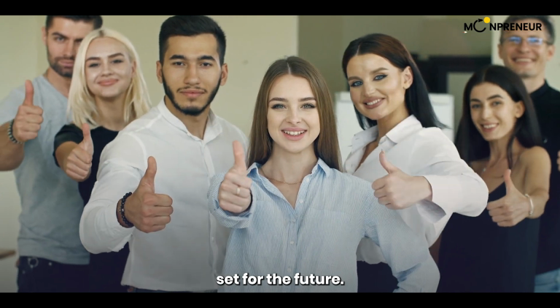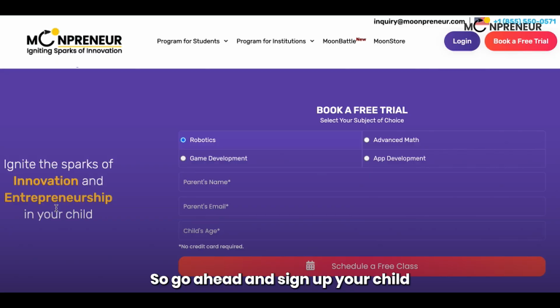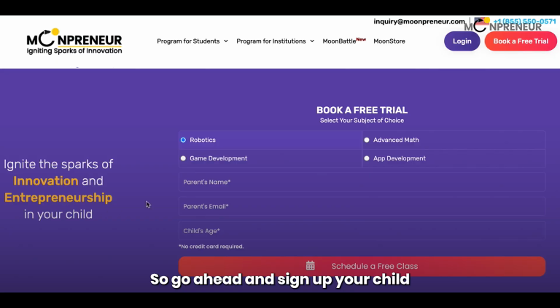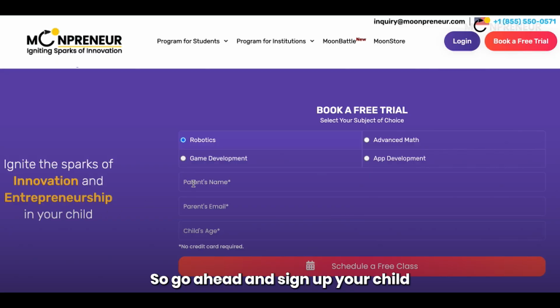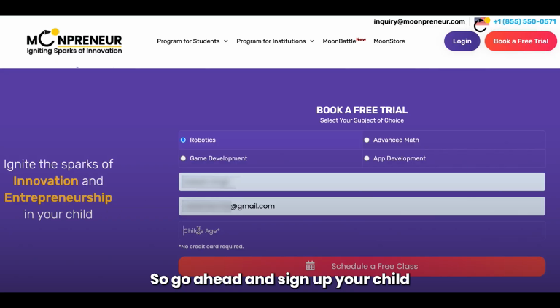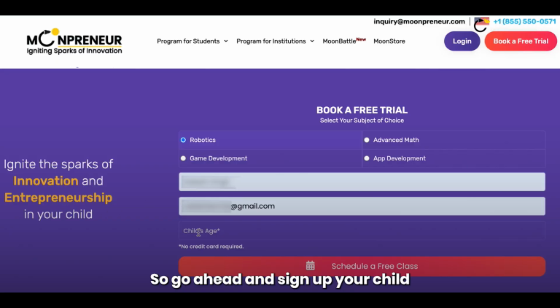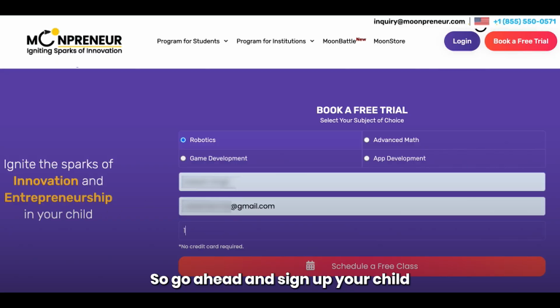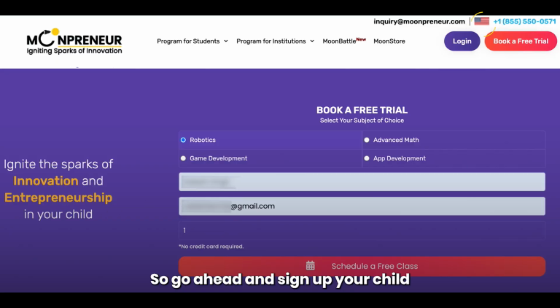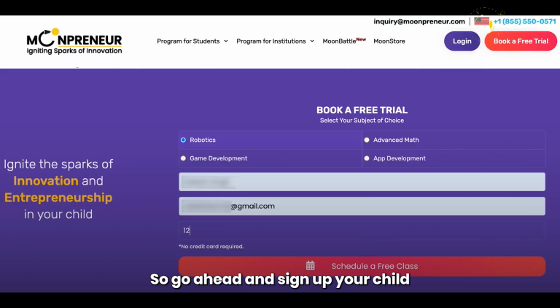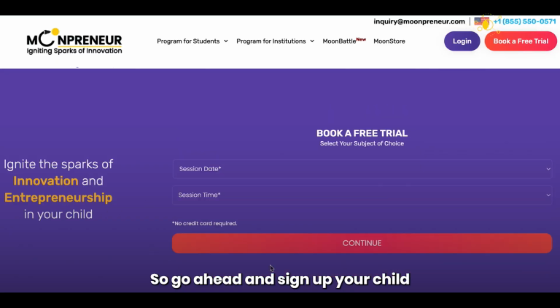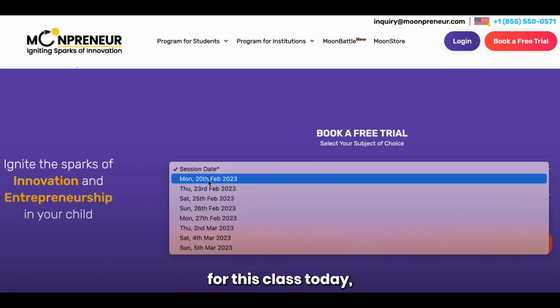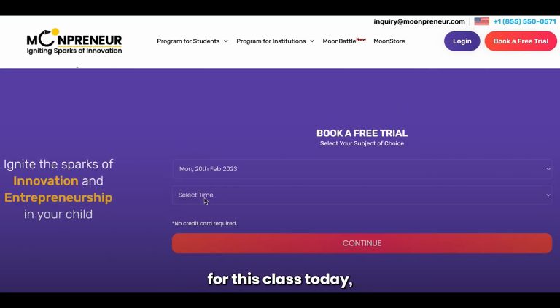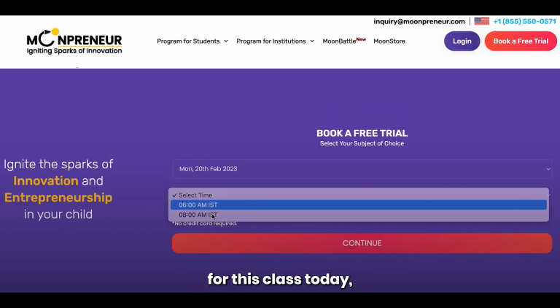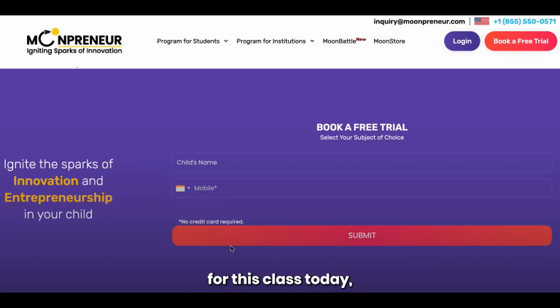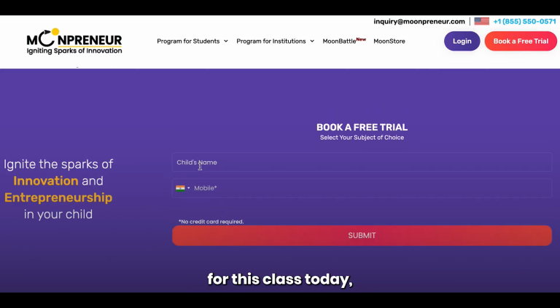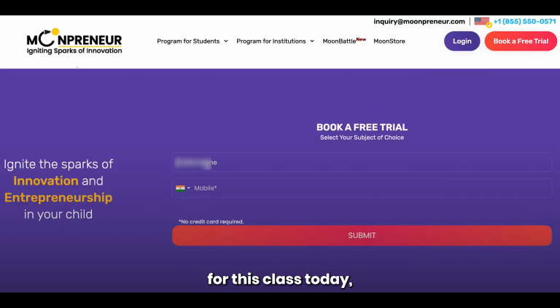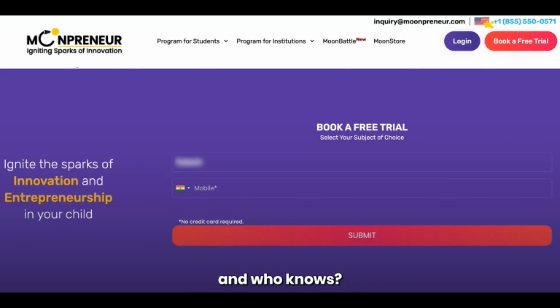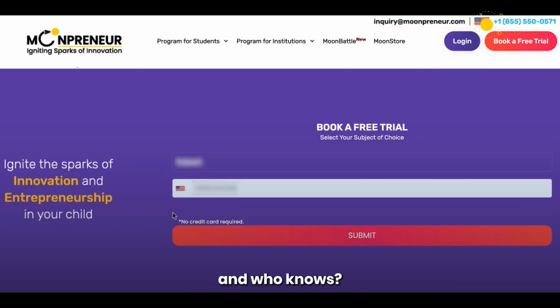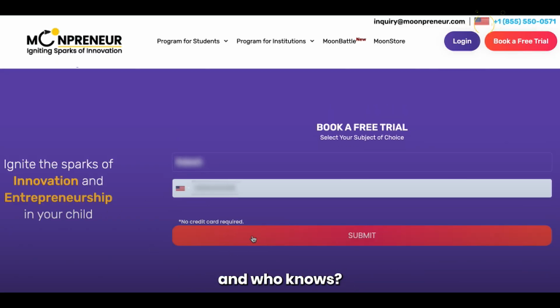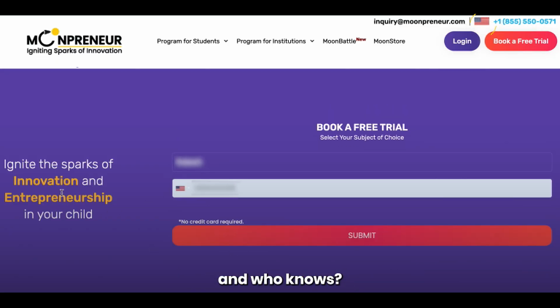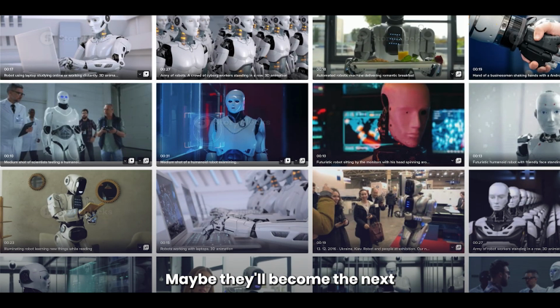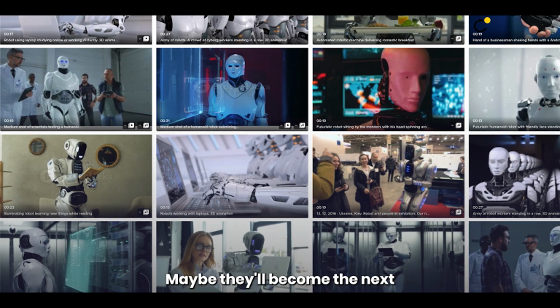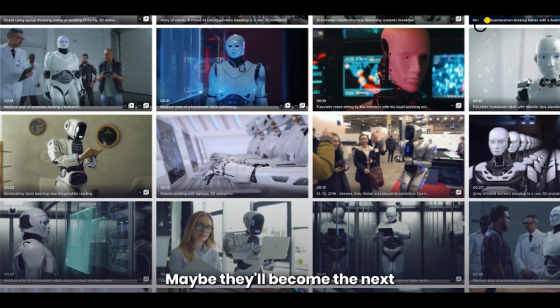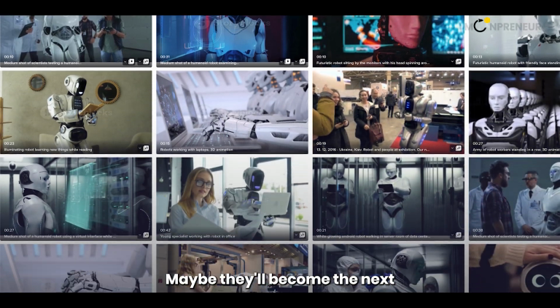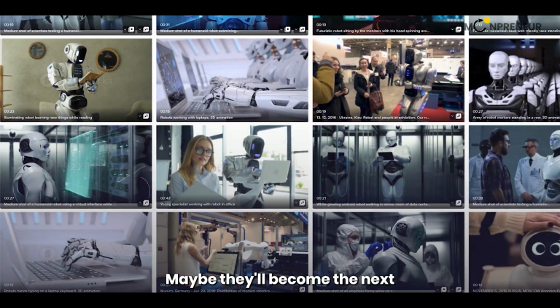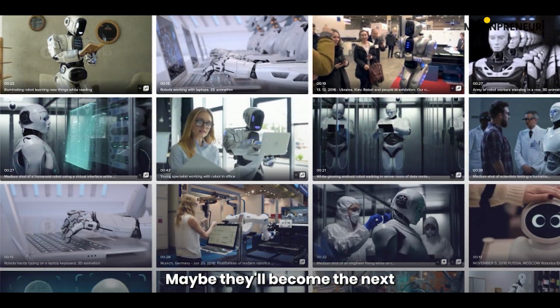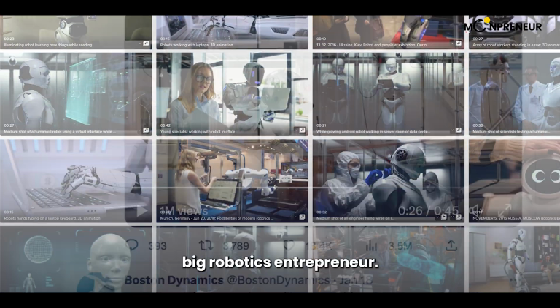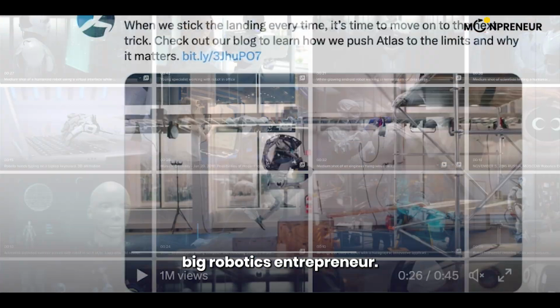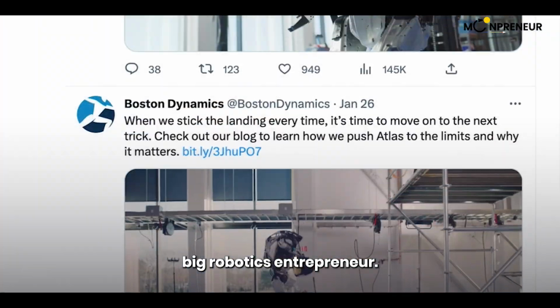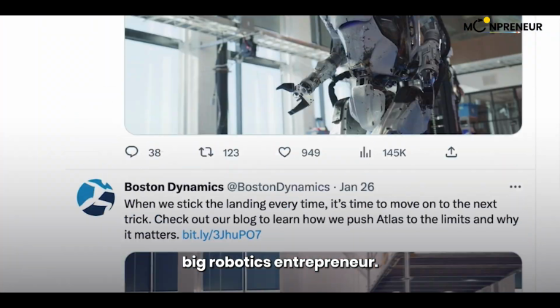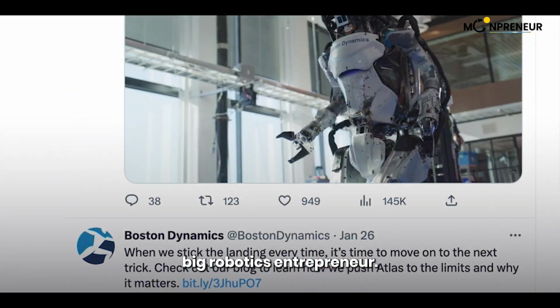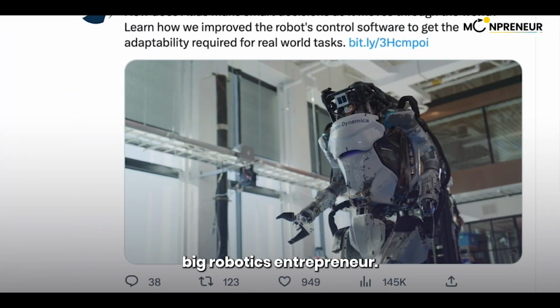So go ahead and sign up your child for this class today, and who knows, maybe they'll become the next big robotics entrepreneur.